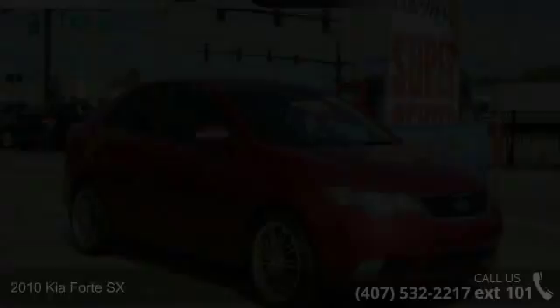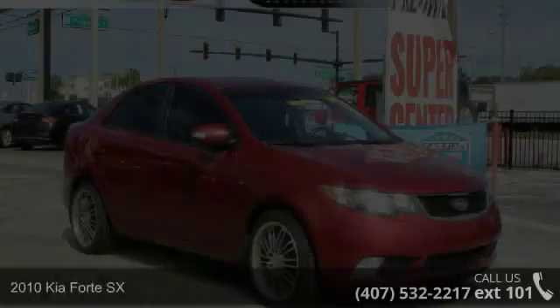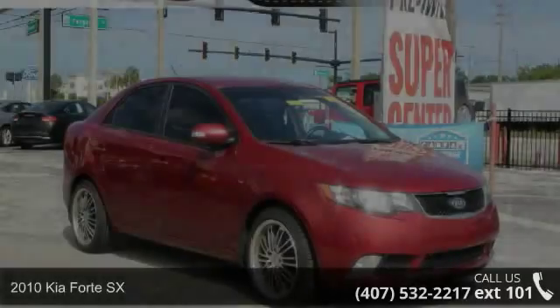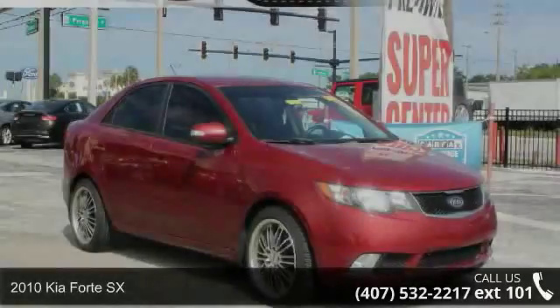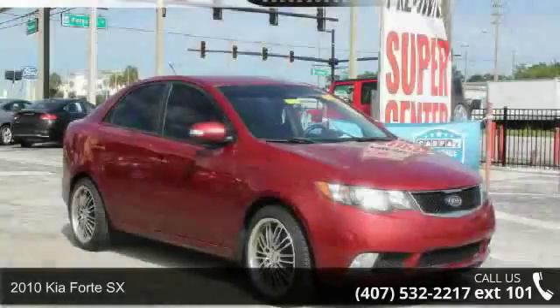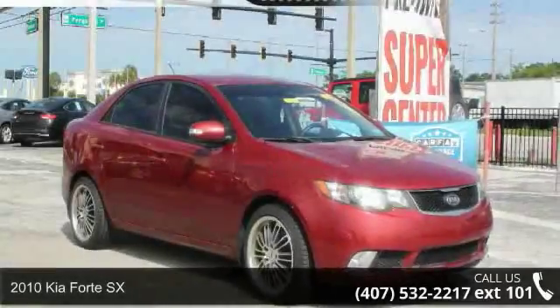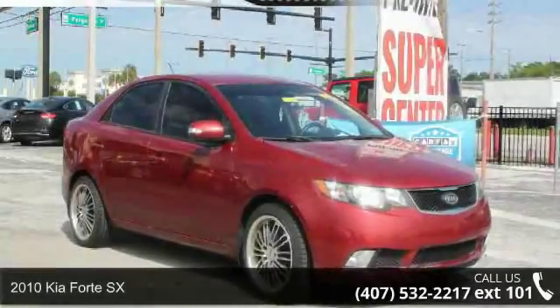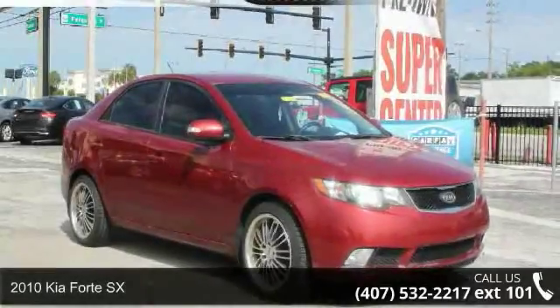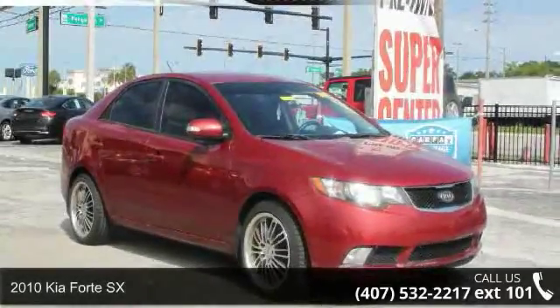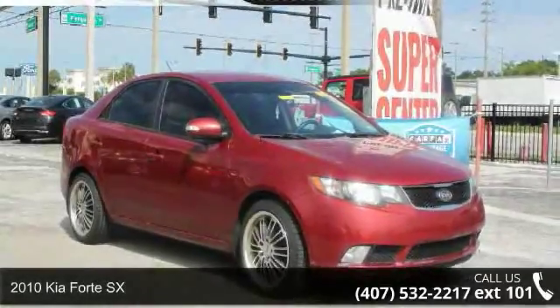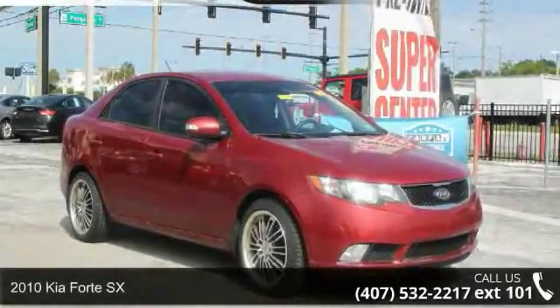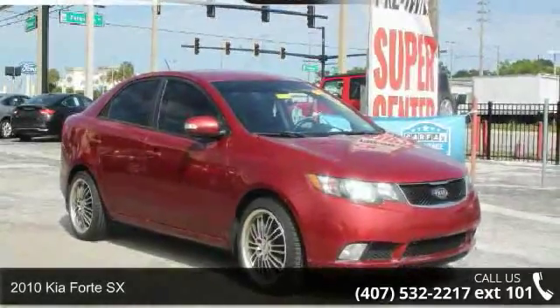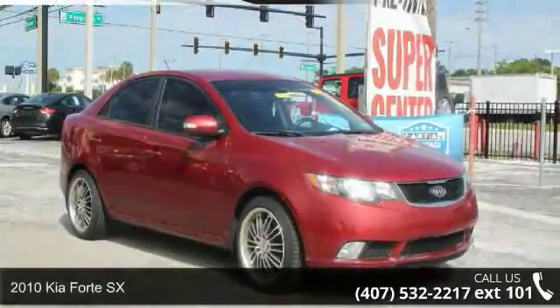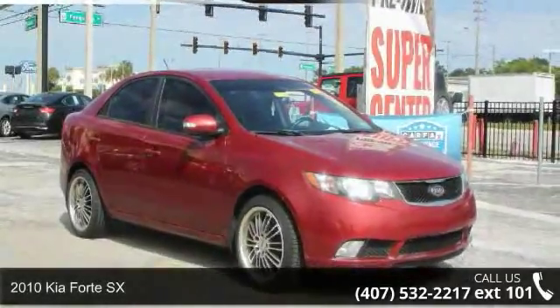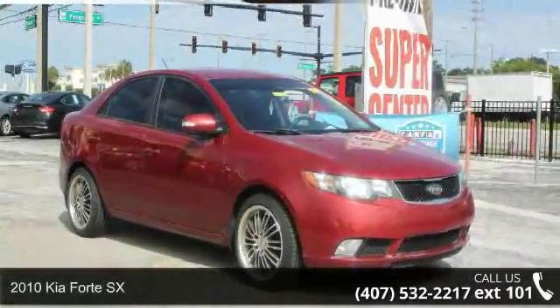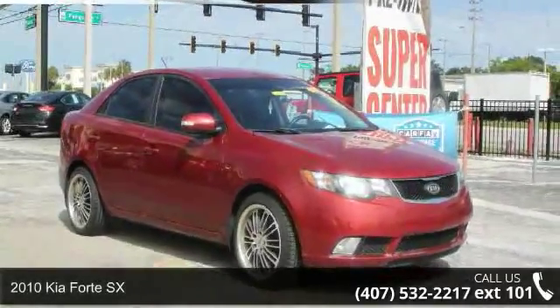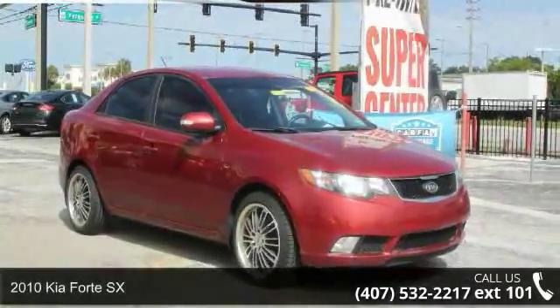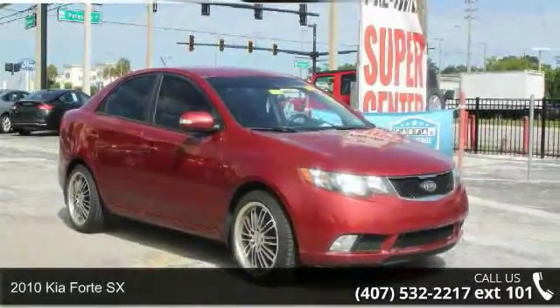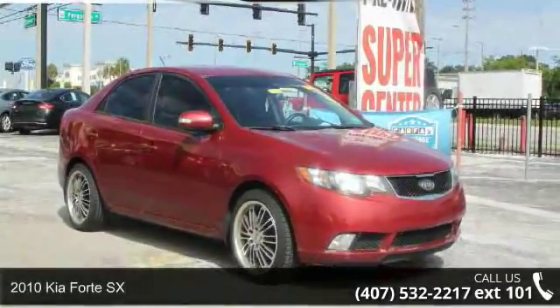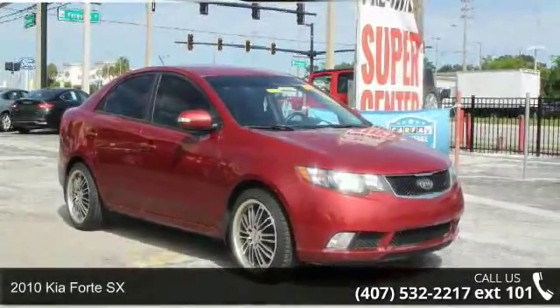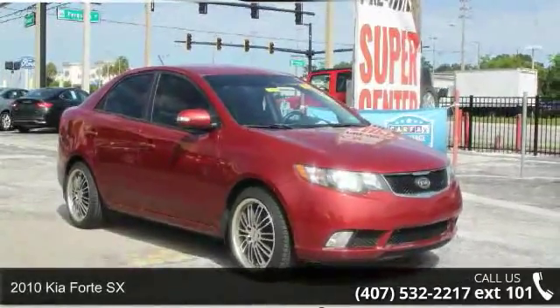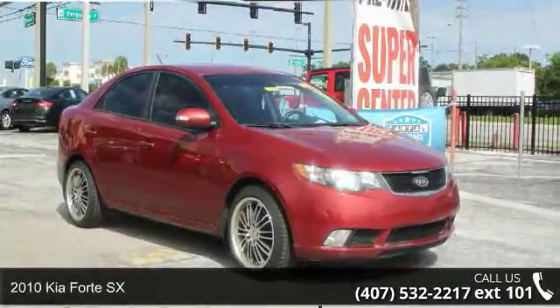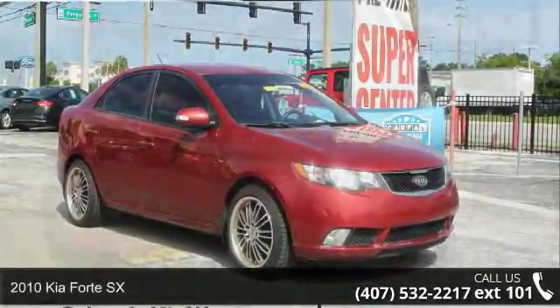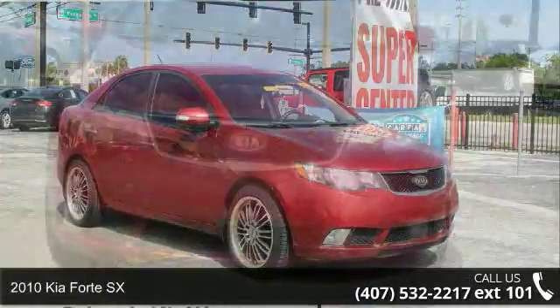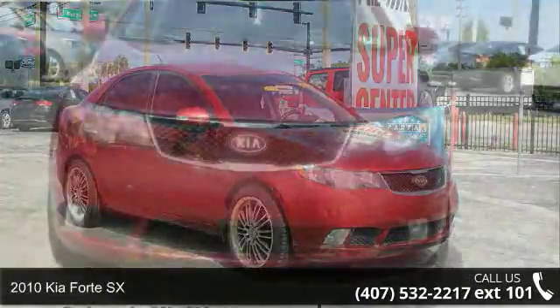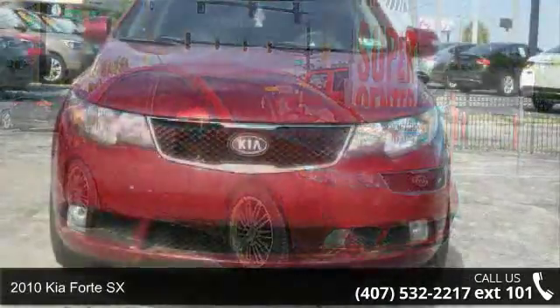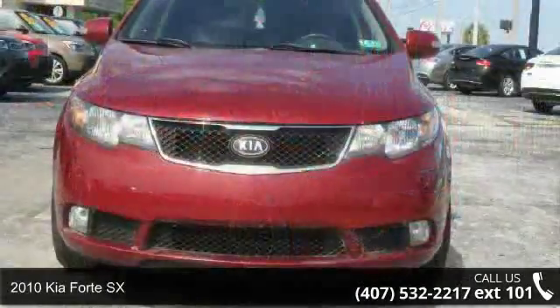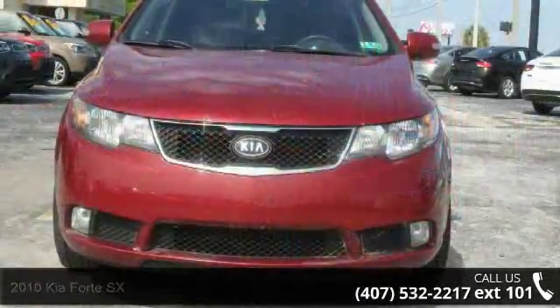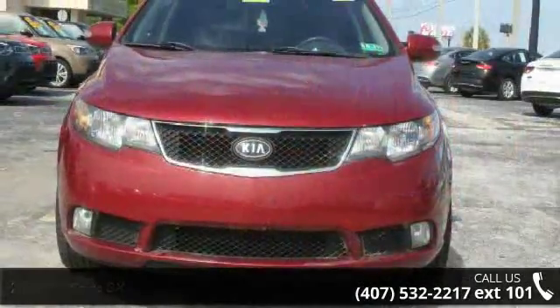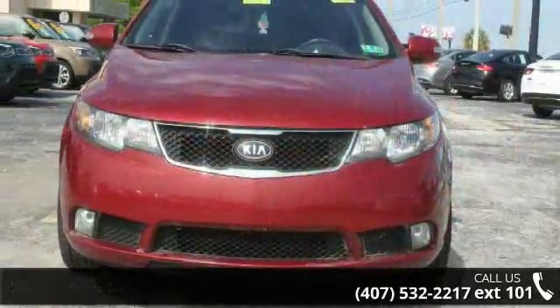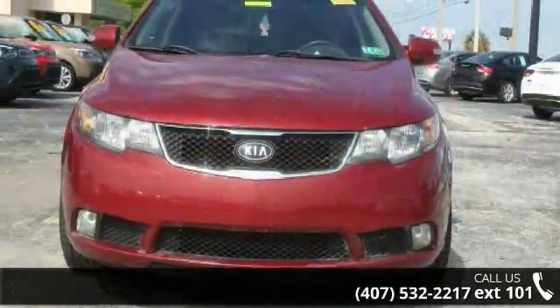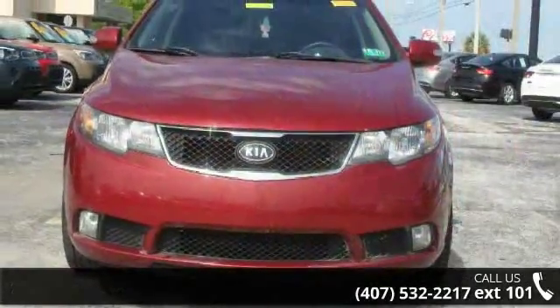Step into the 2010 Kia Forte SX. If you are looking for a first-rate auto, this one could be yours today.